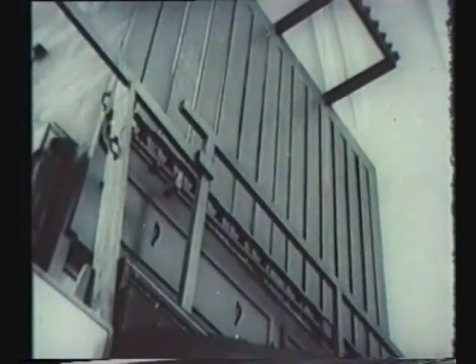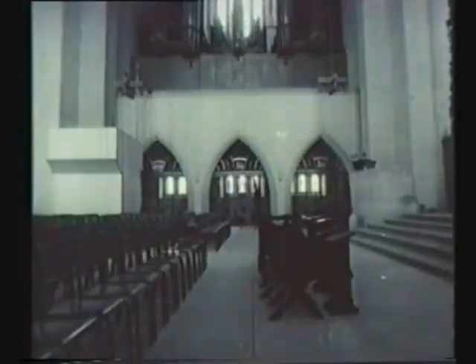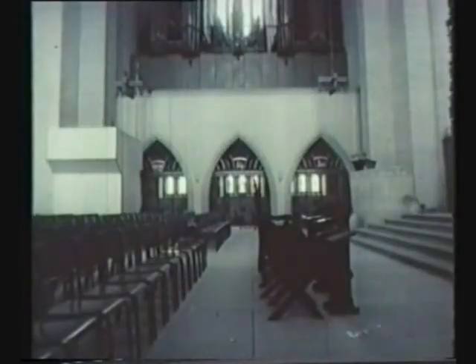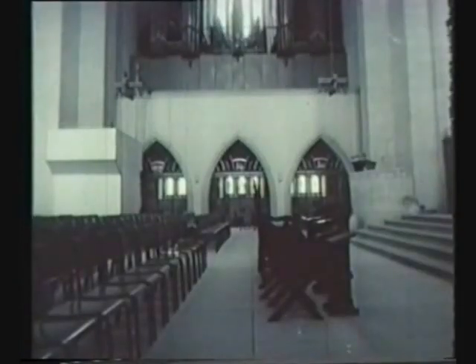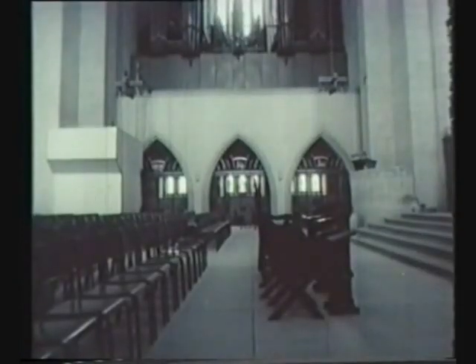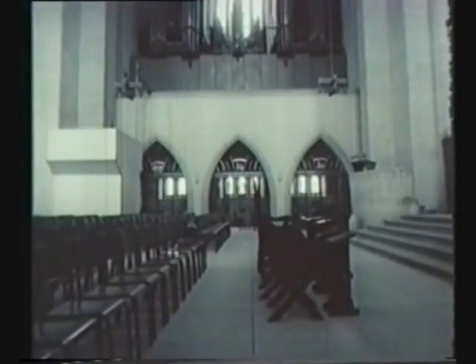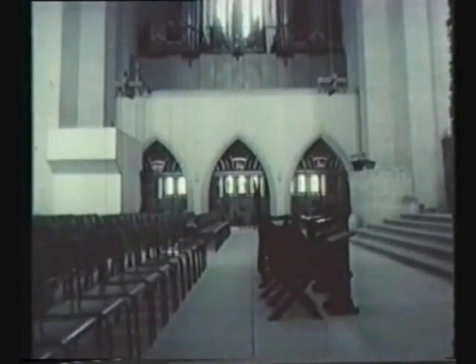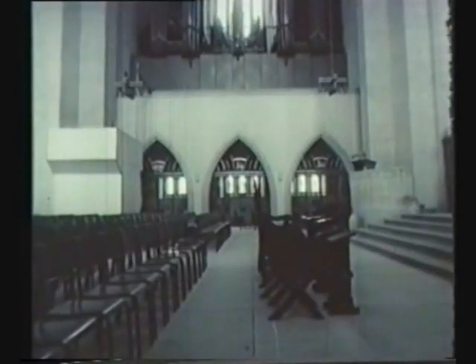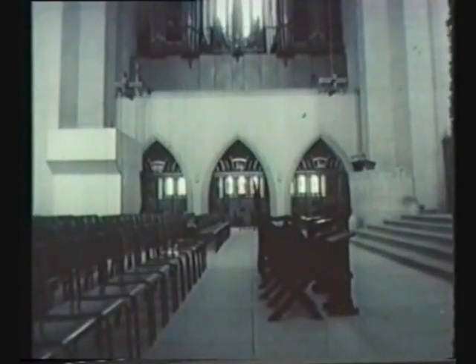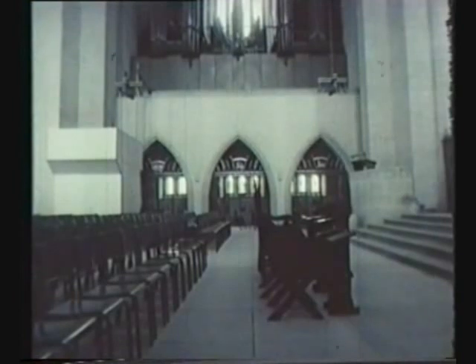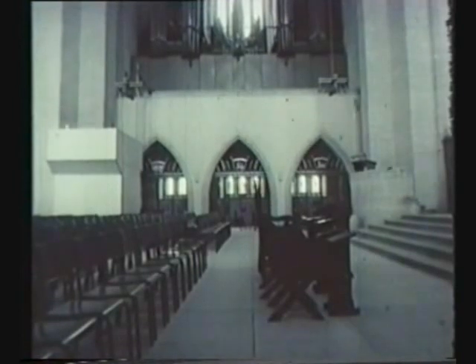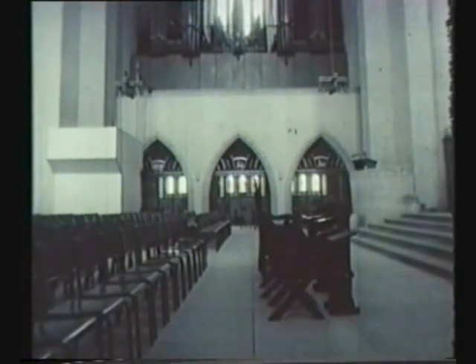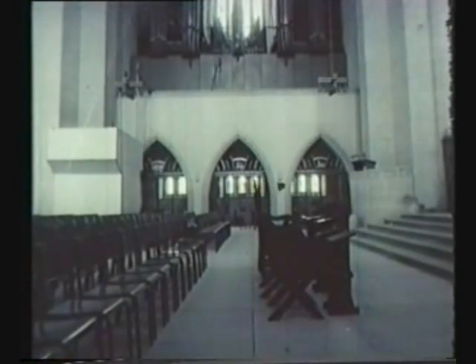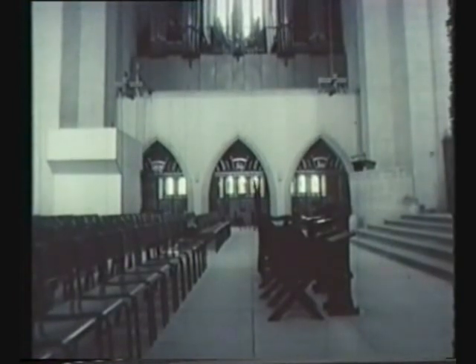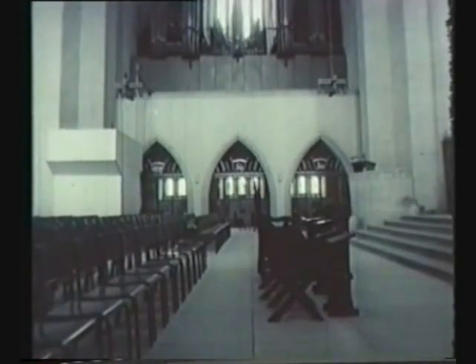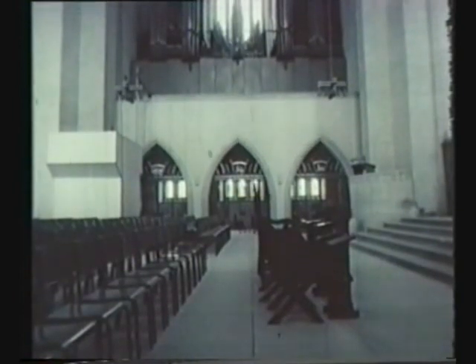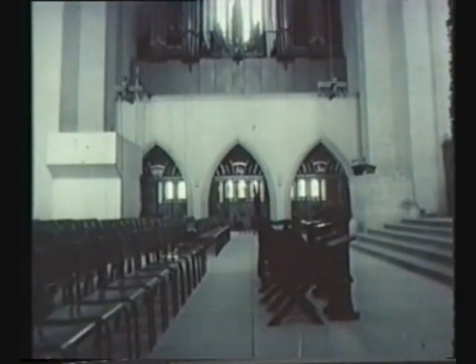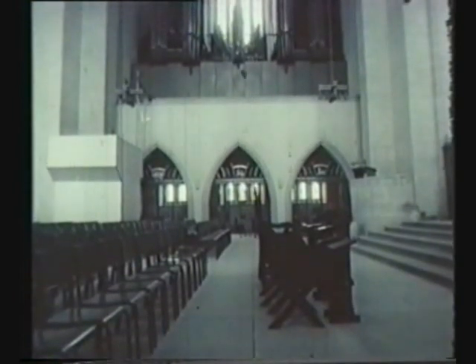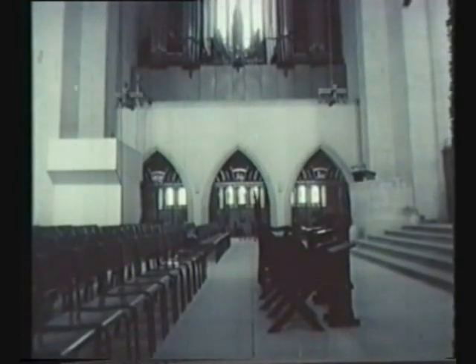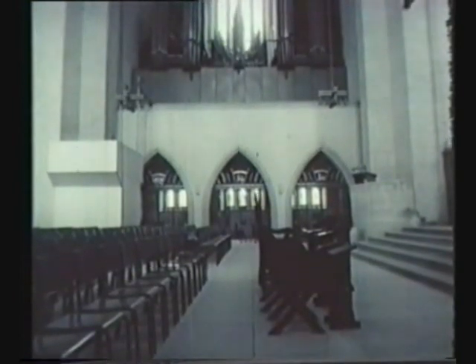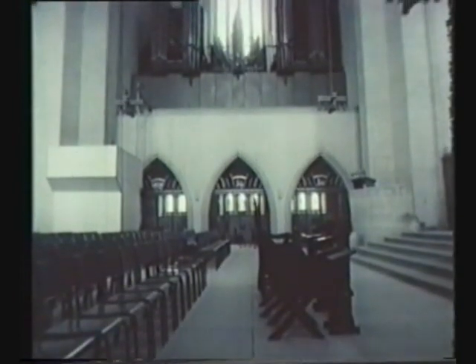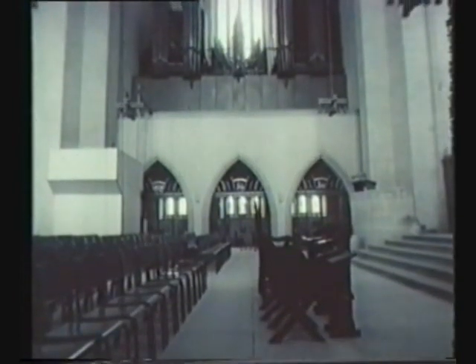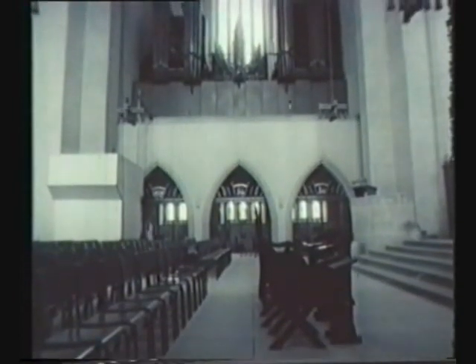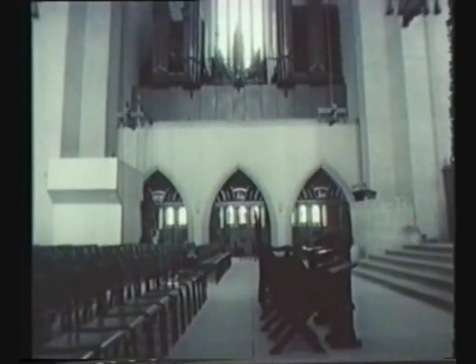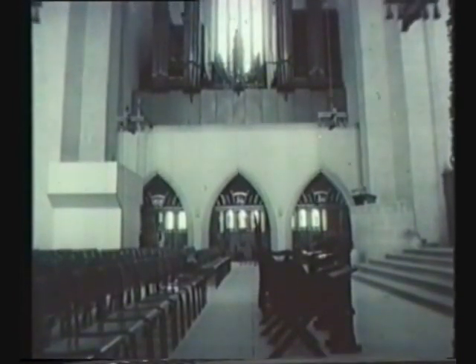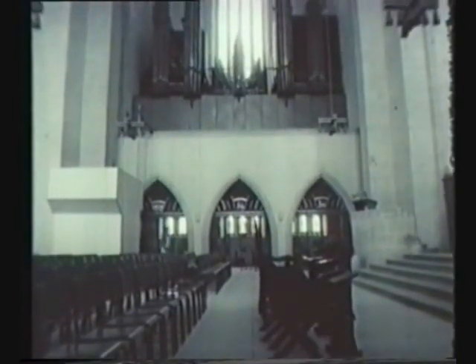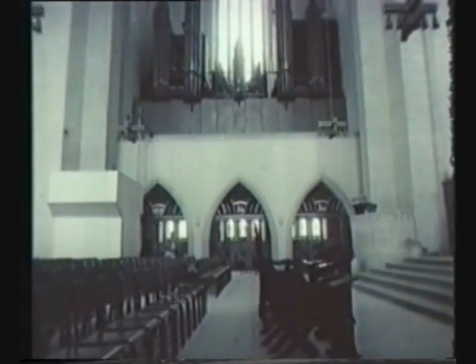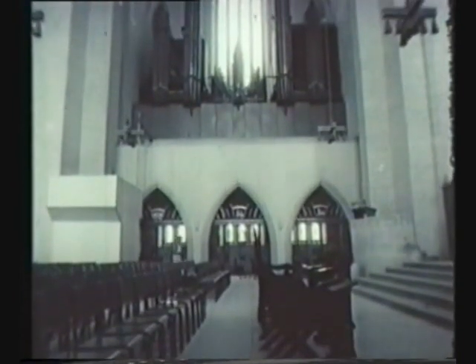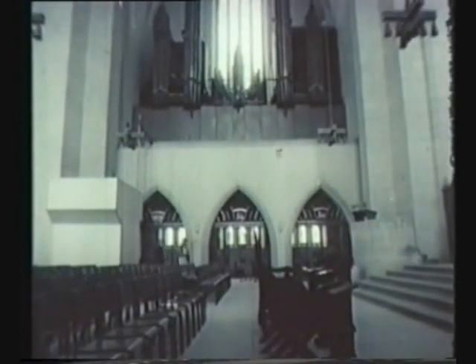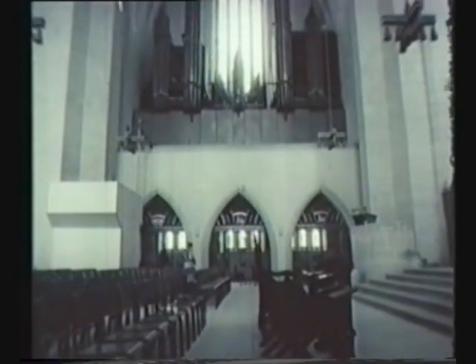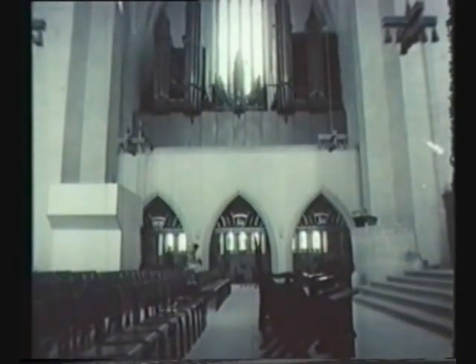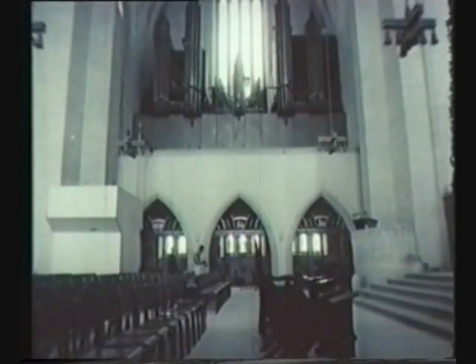So now let's listen to this king of instruments, which sounds so well in its new surroundings.